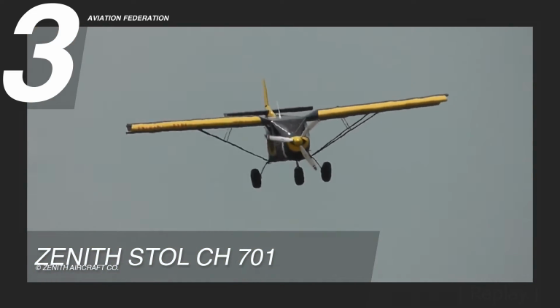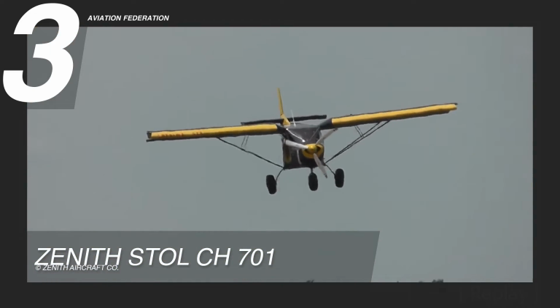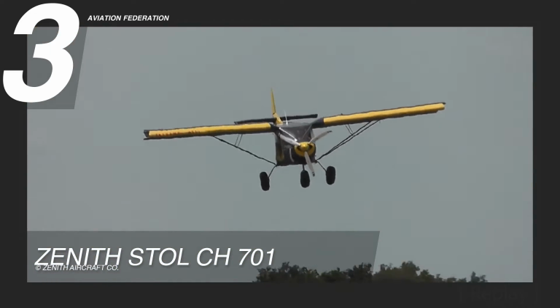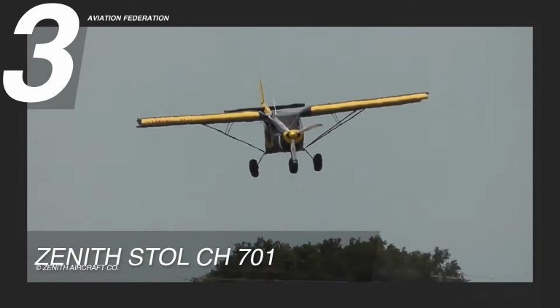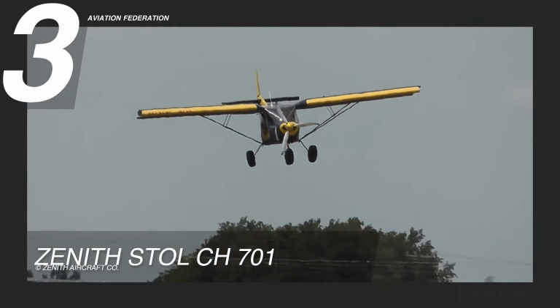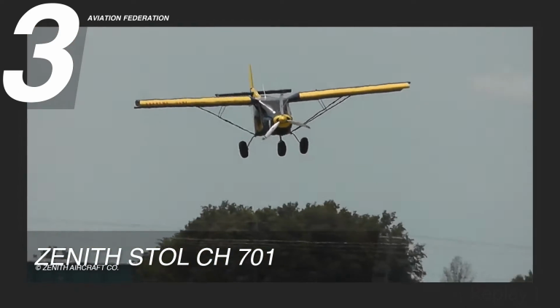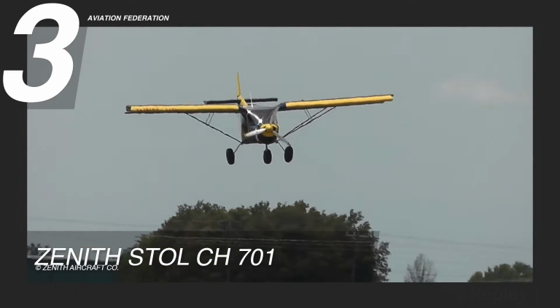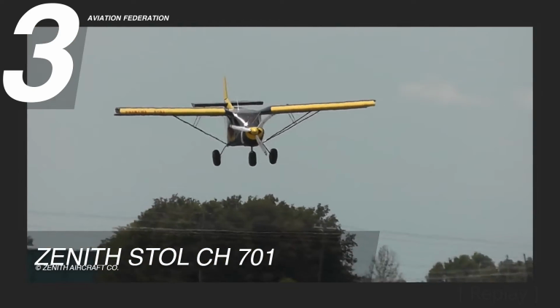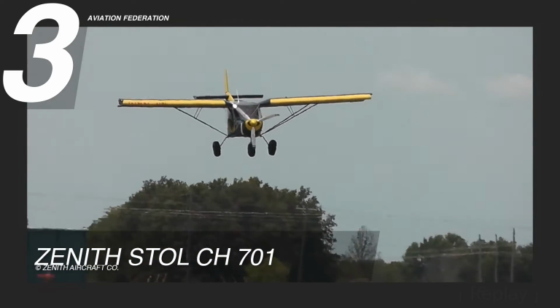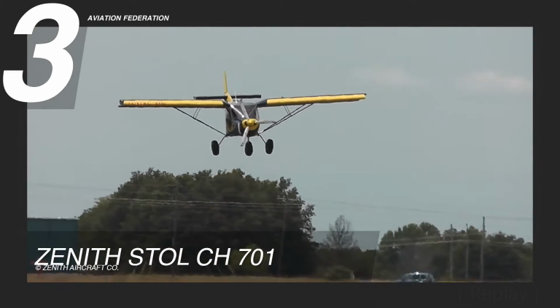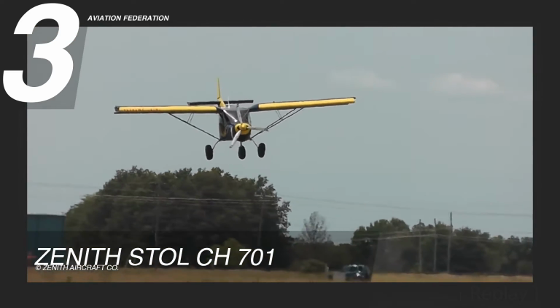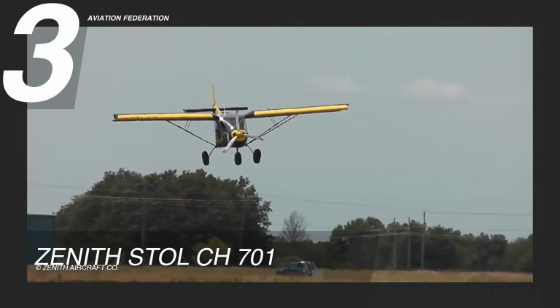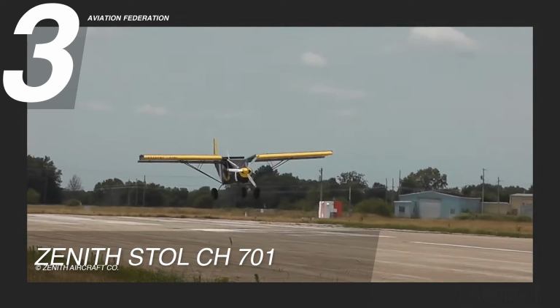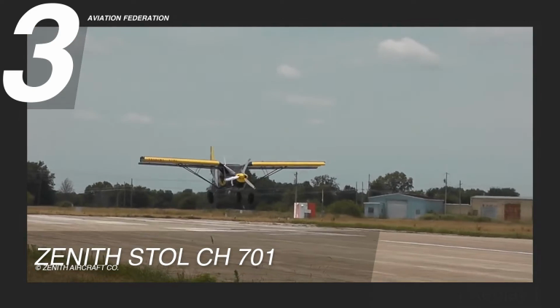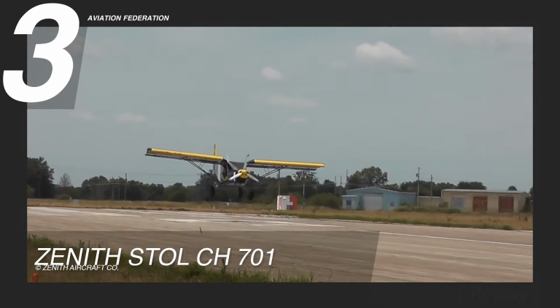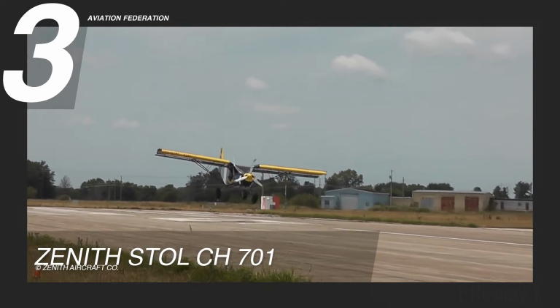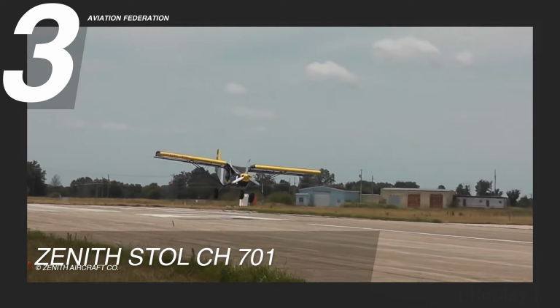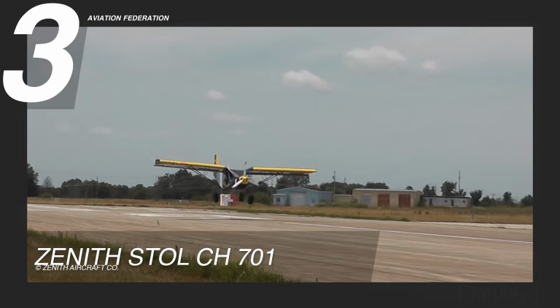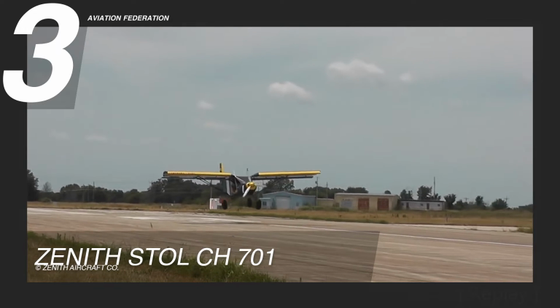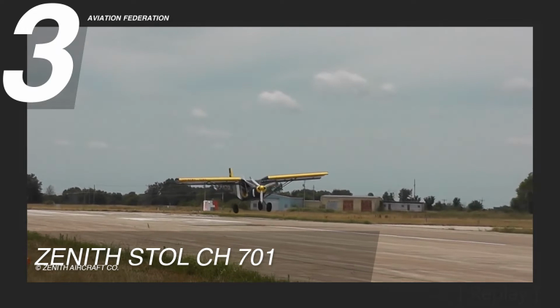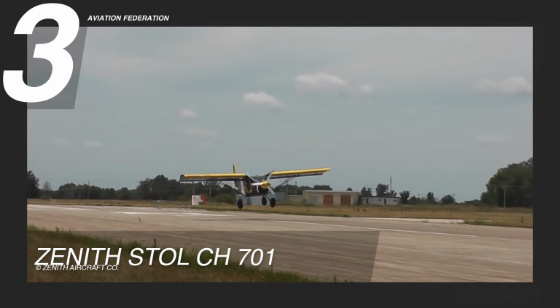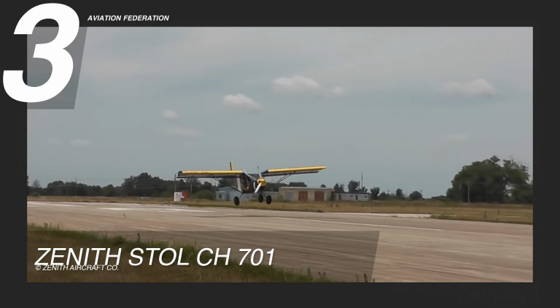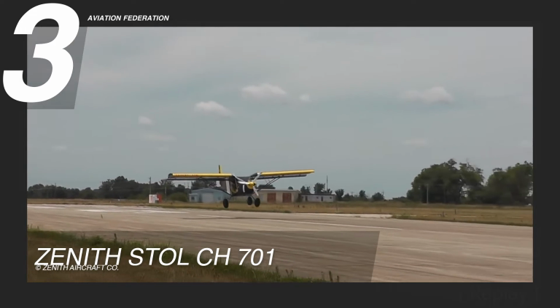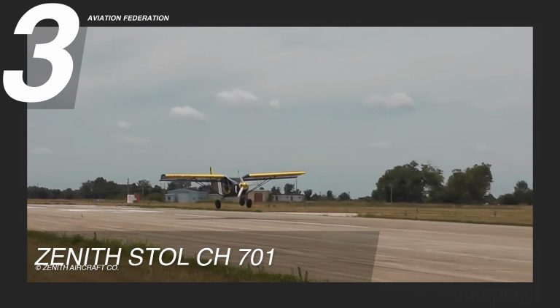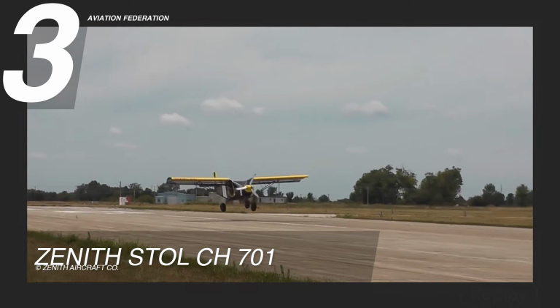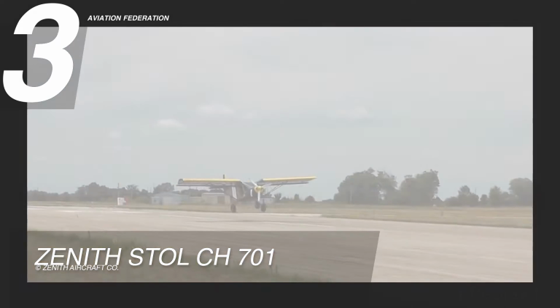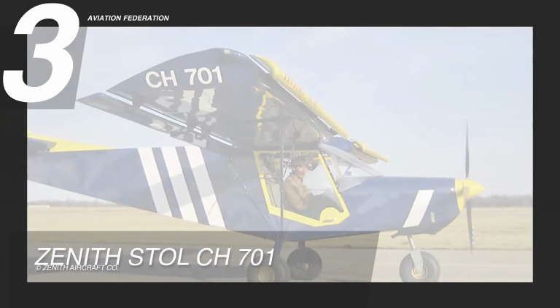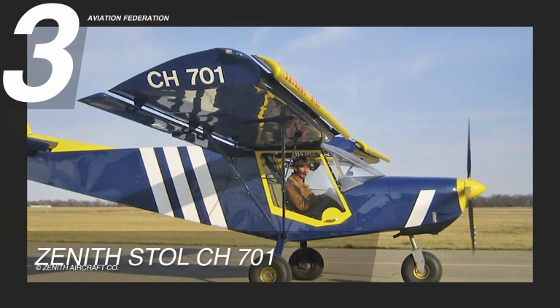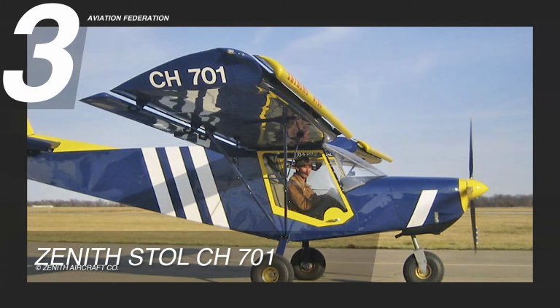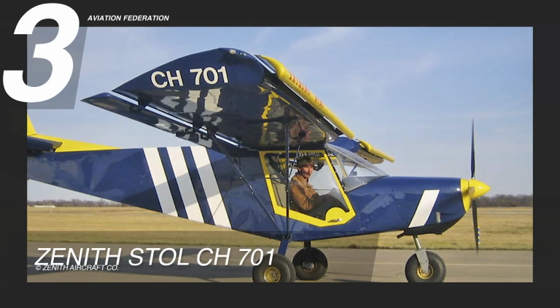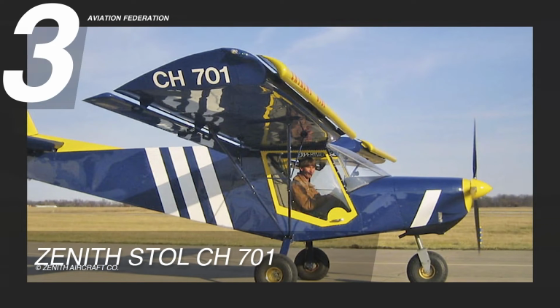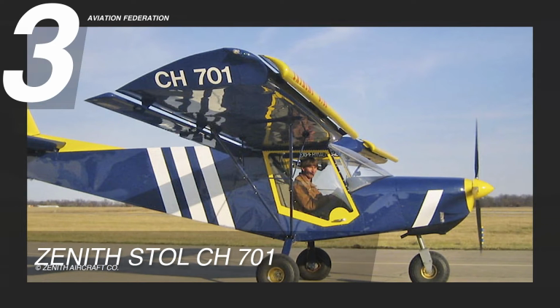Remarkably, the starter kit comes at a price as low as $28,000 US dollars.